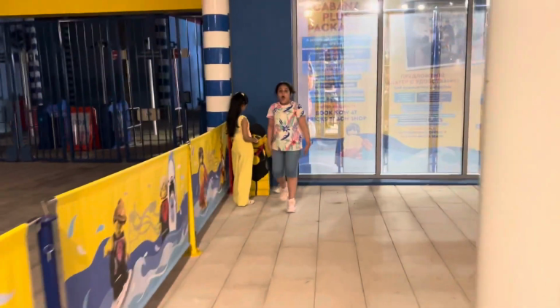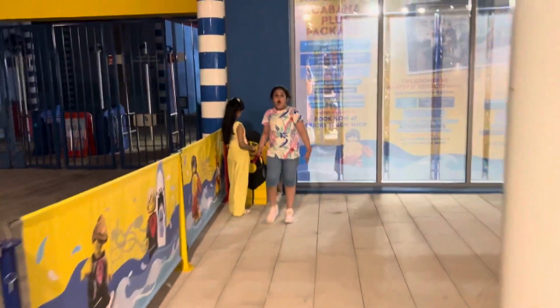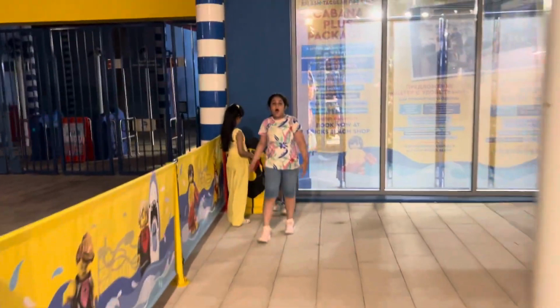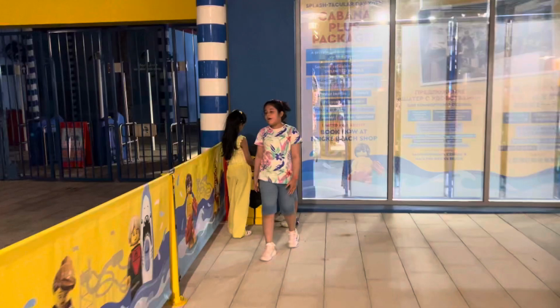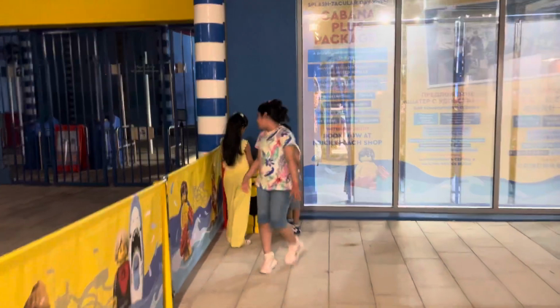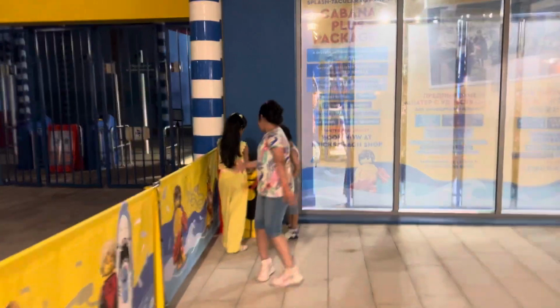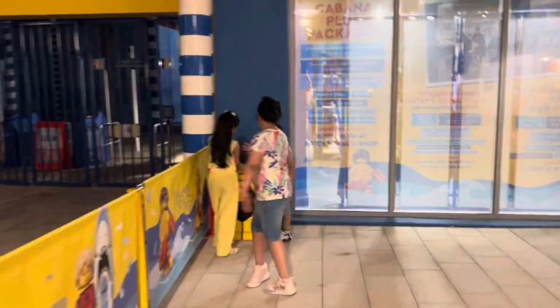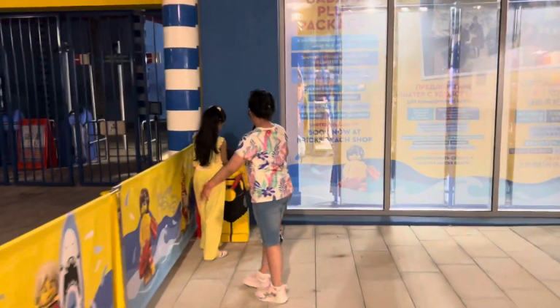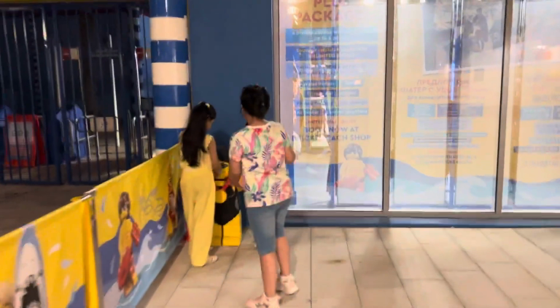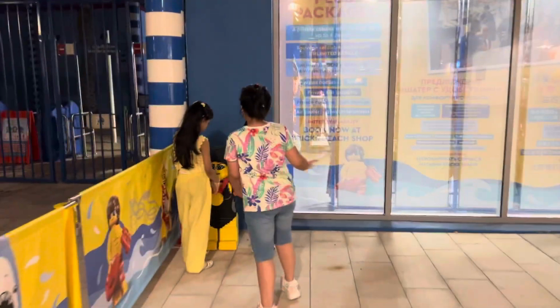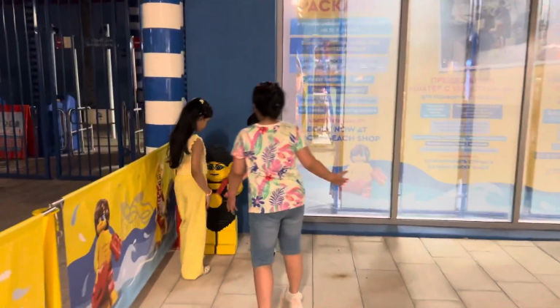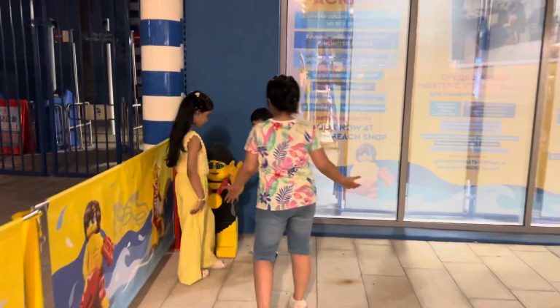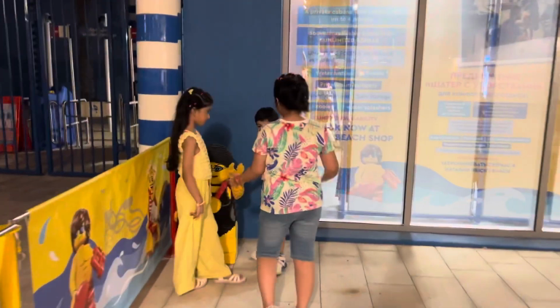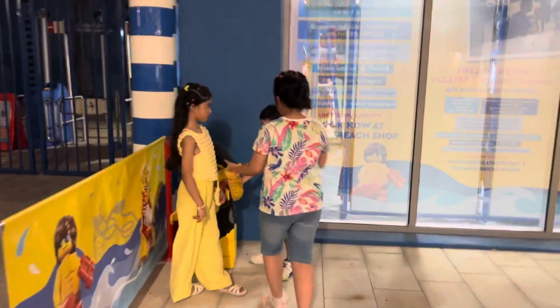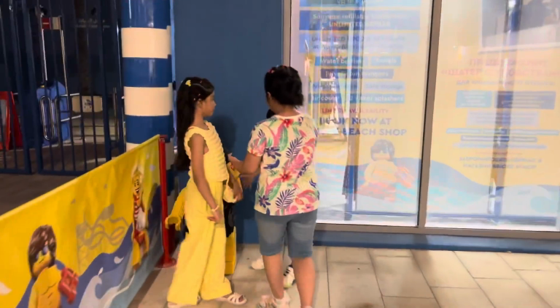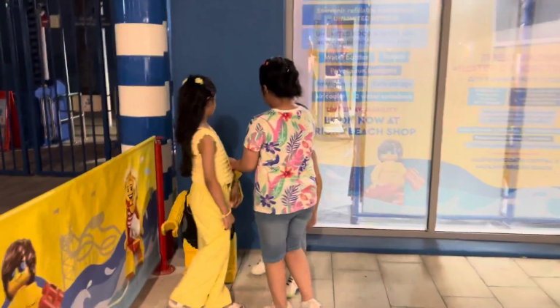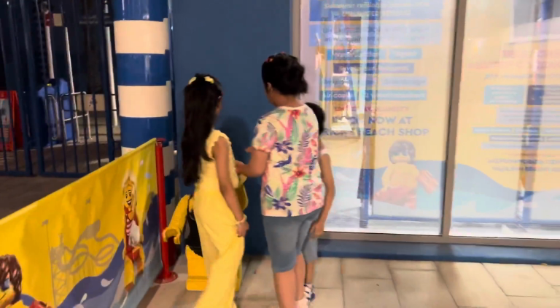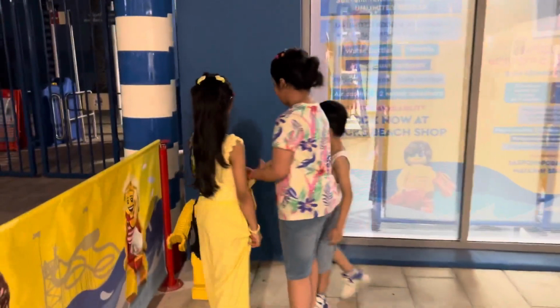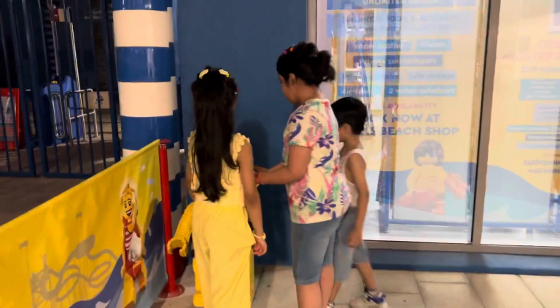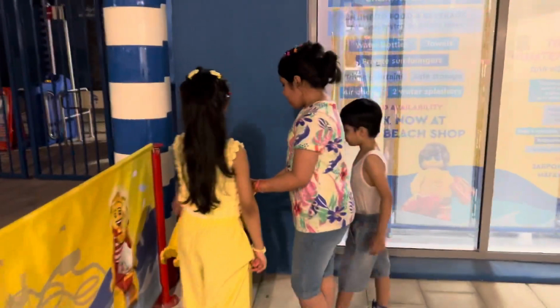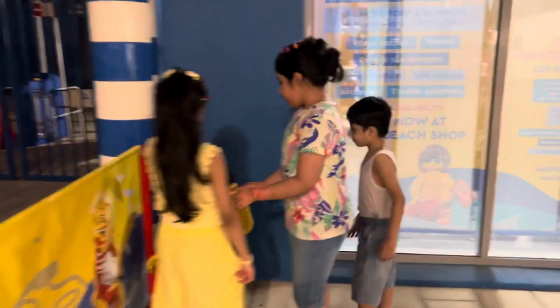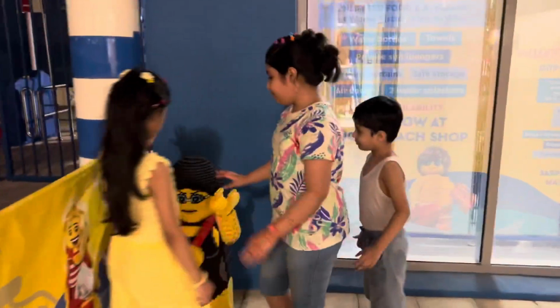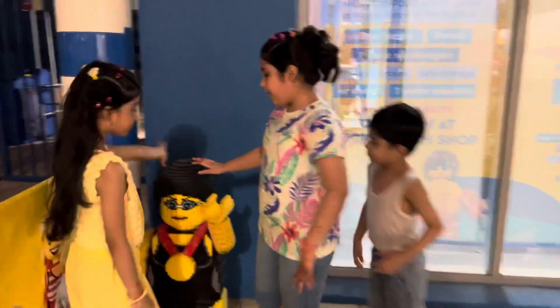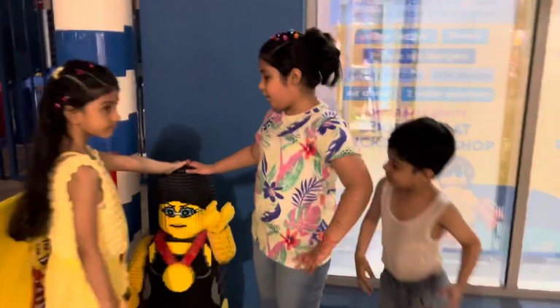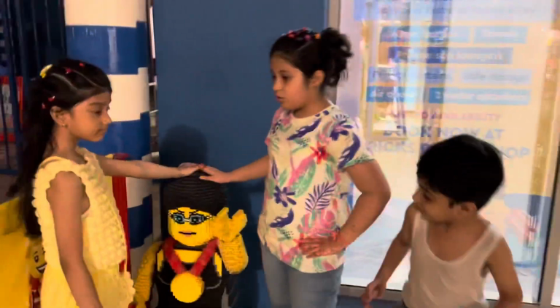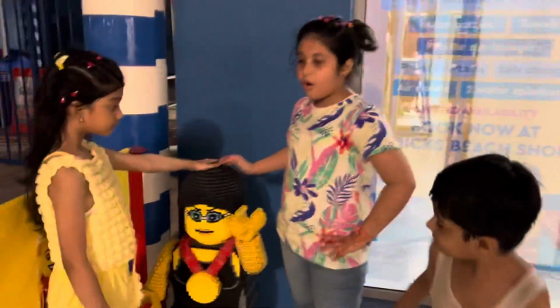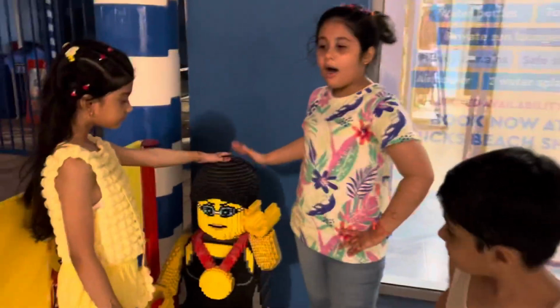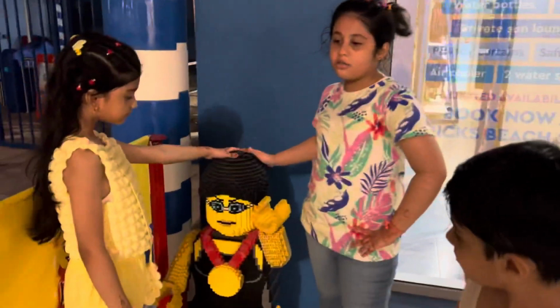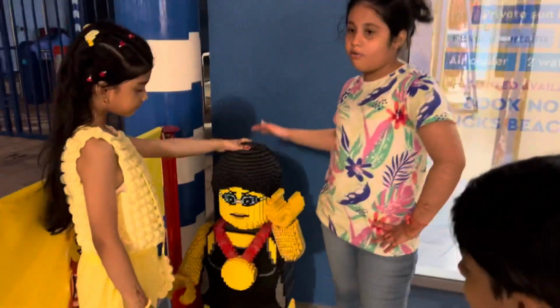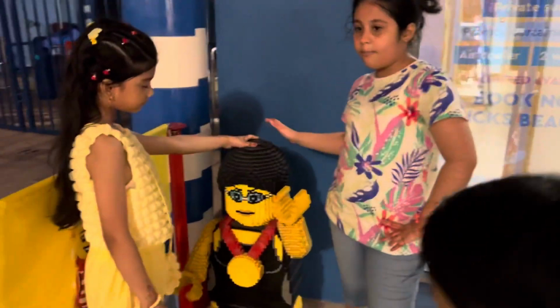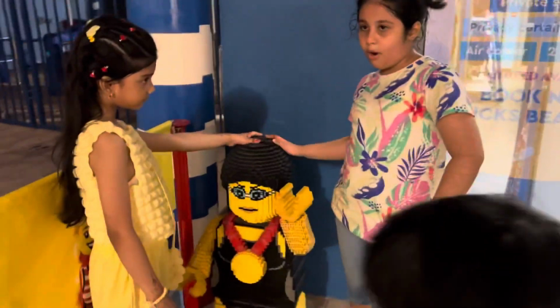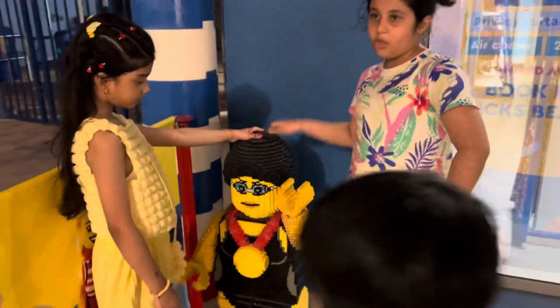This is a swimming champion girl. She is made also out of blocks.